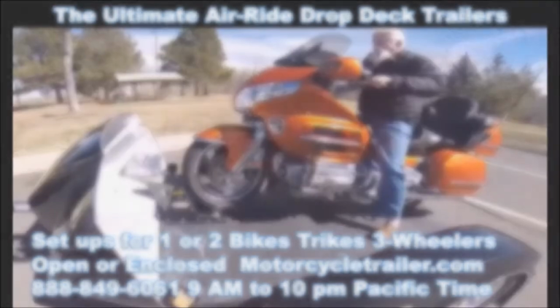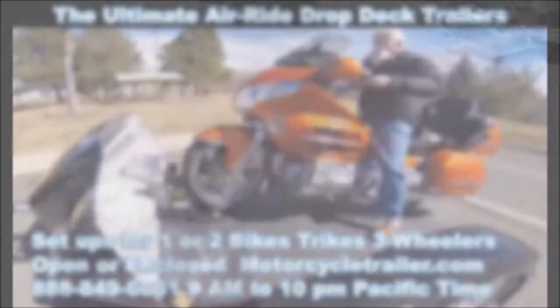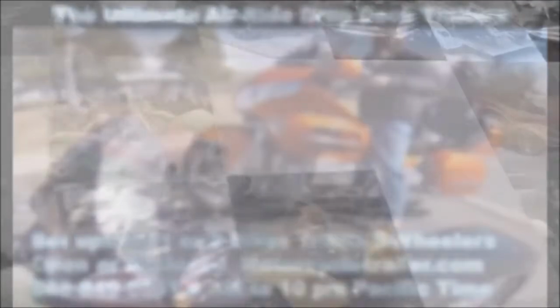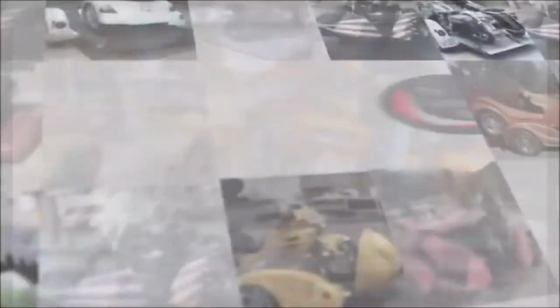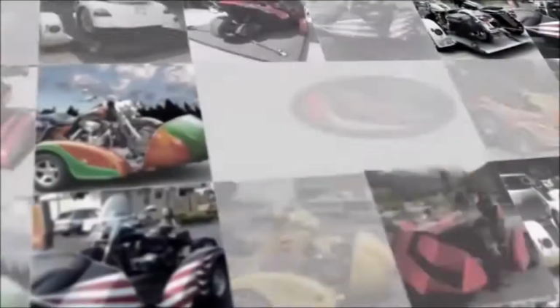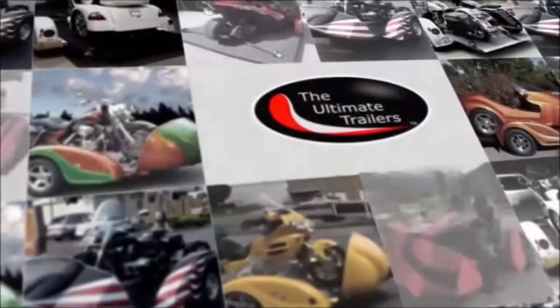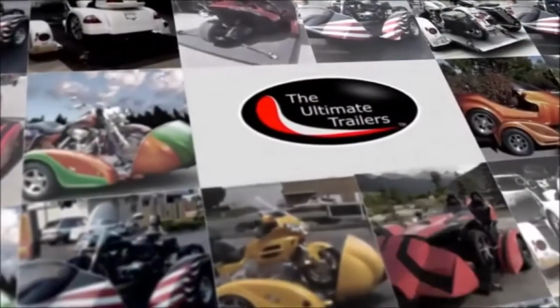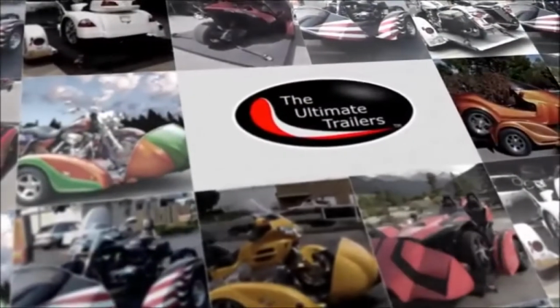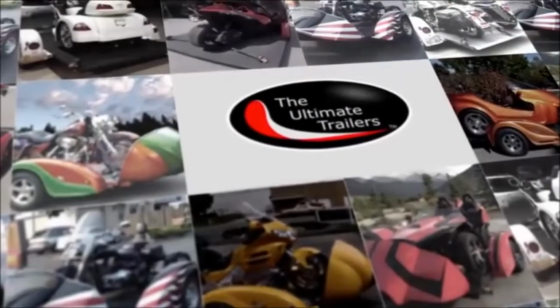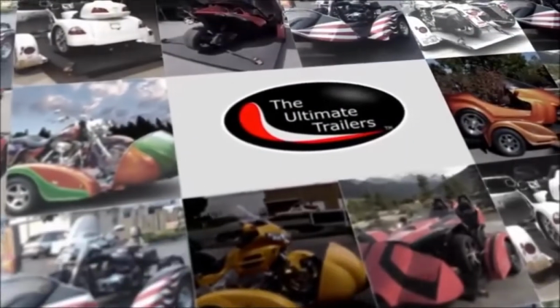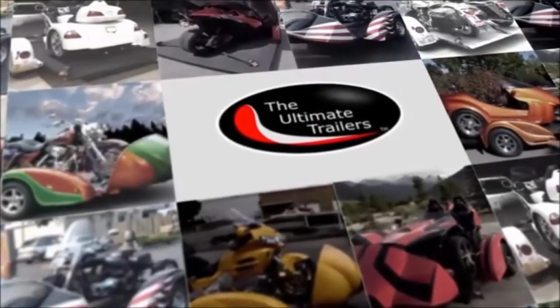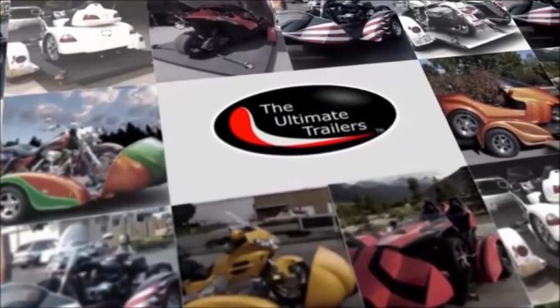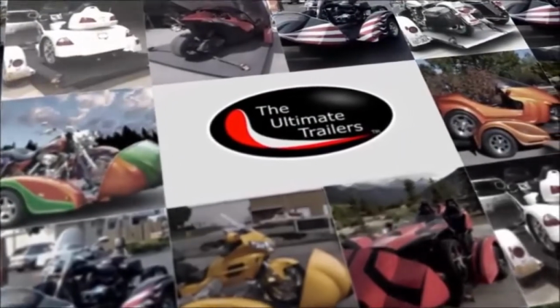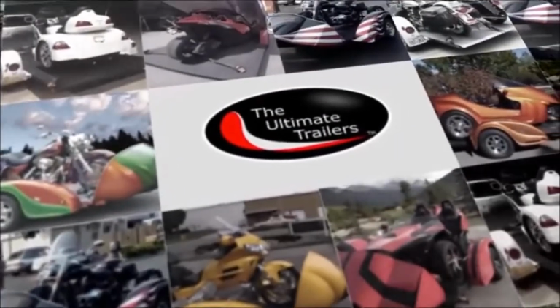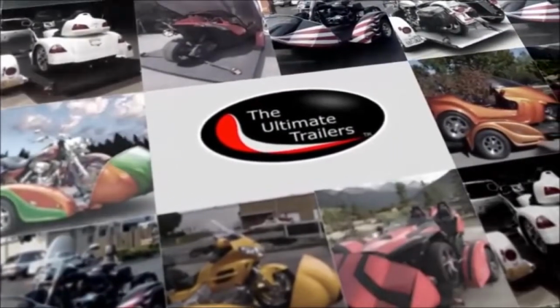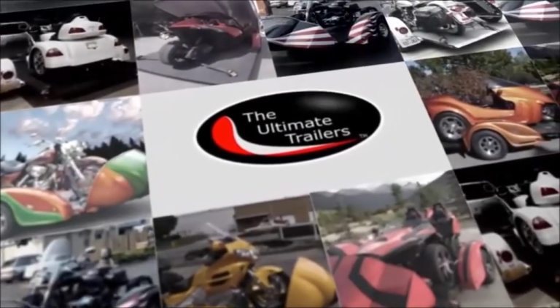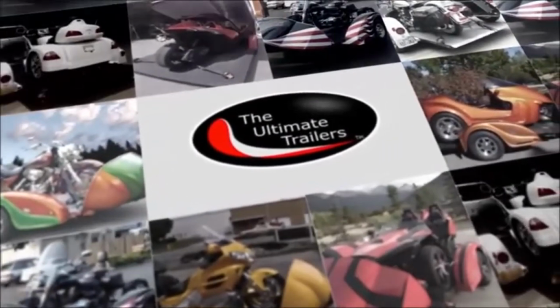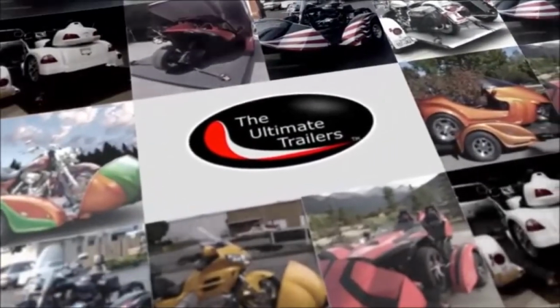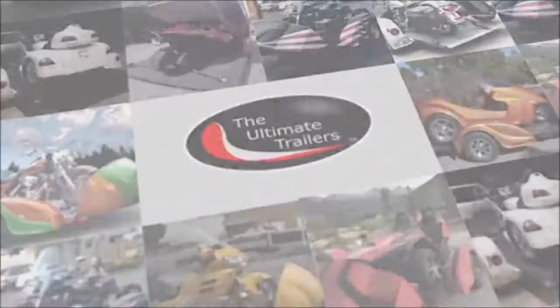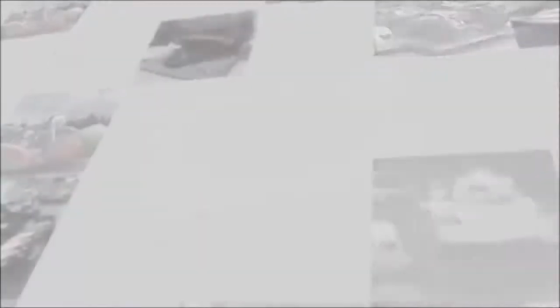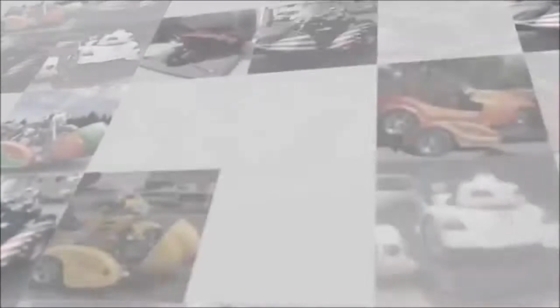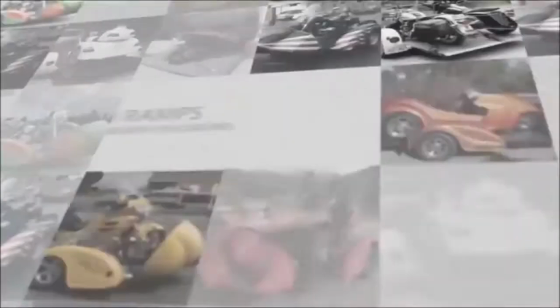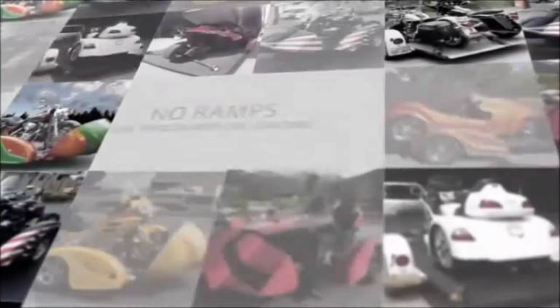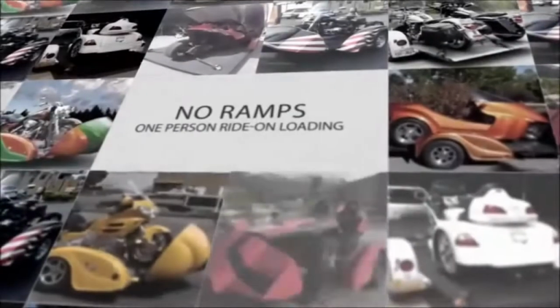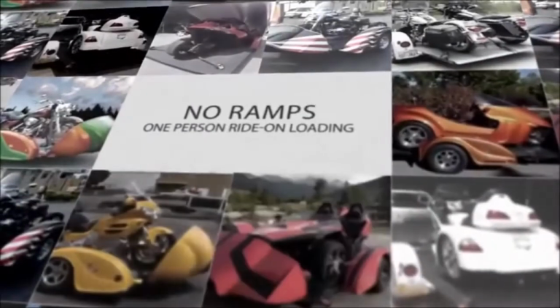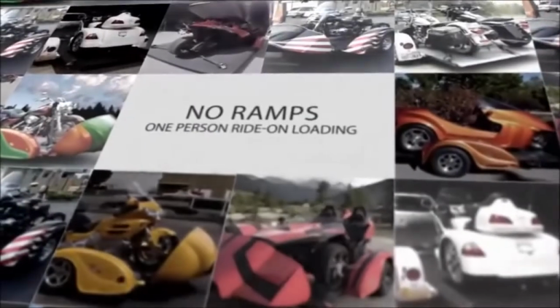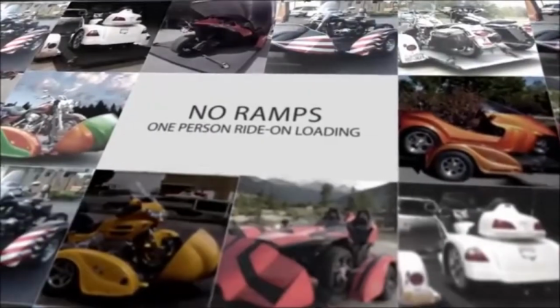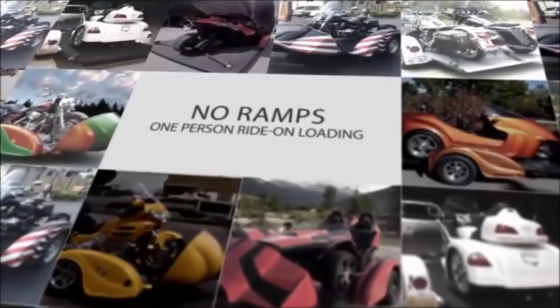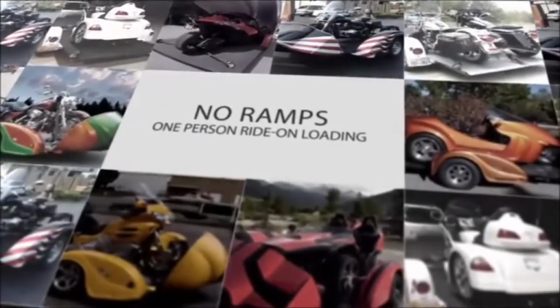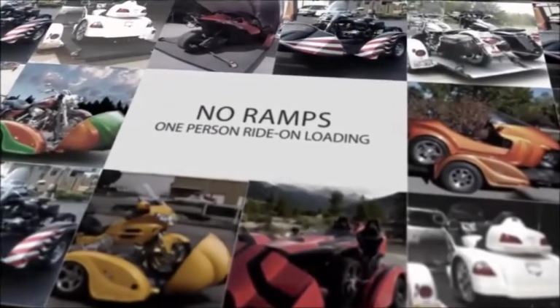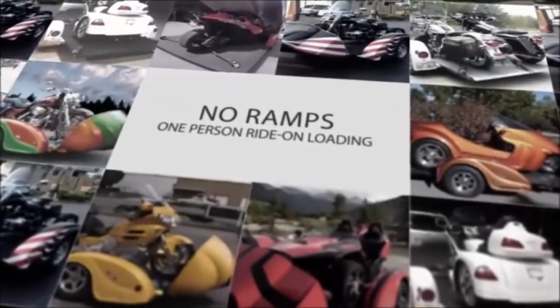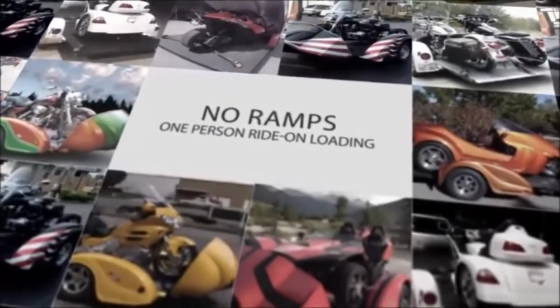Welcome to the Ultimate Trailers. This video will give you an overview of all of the features and benefits of our trailers.